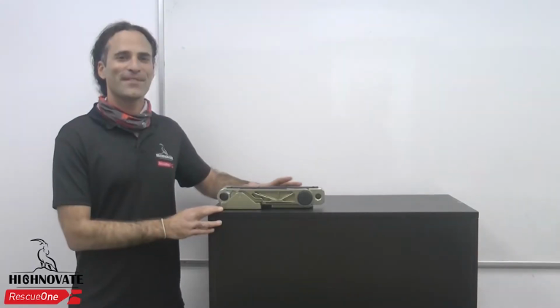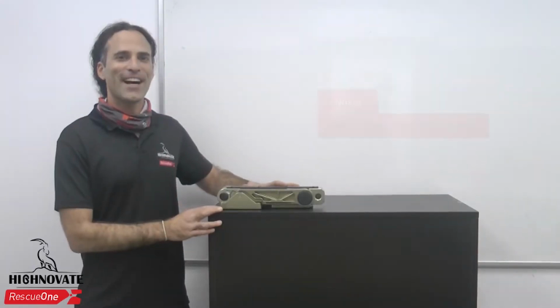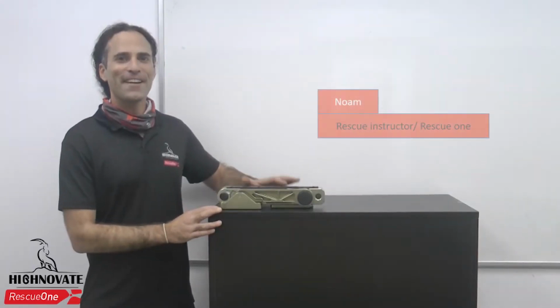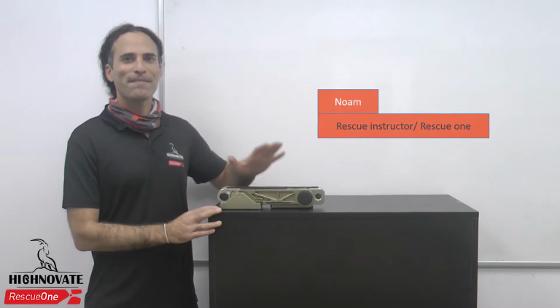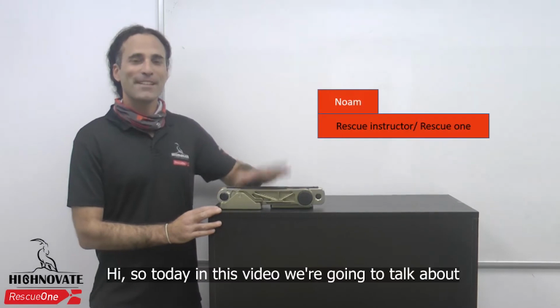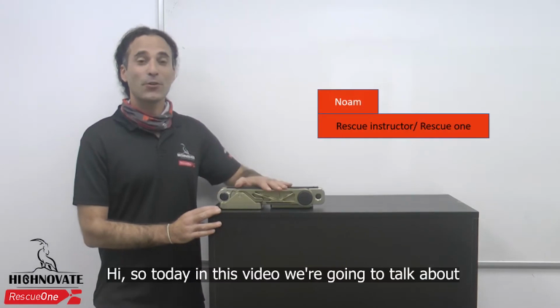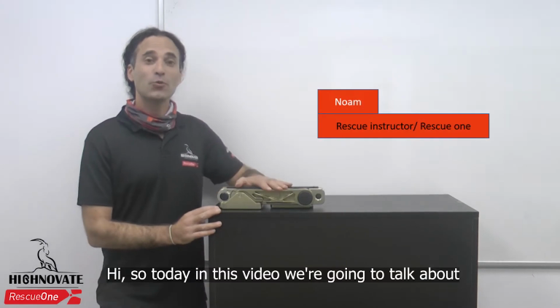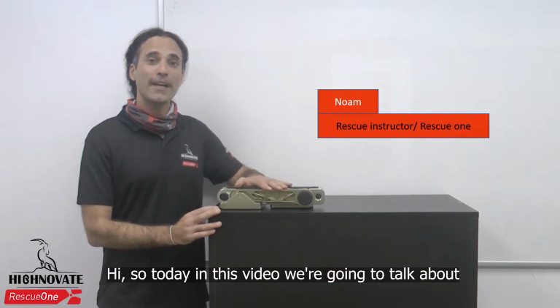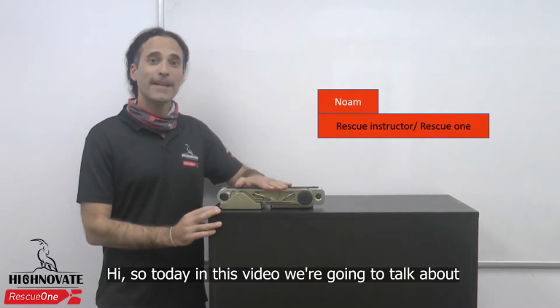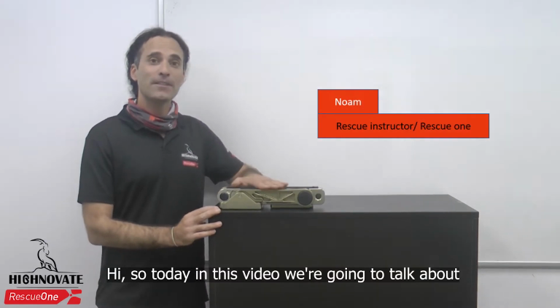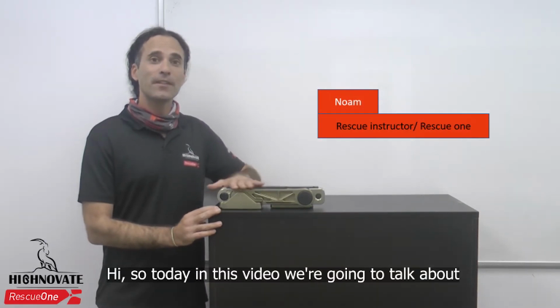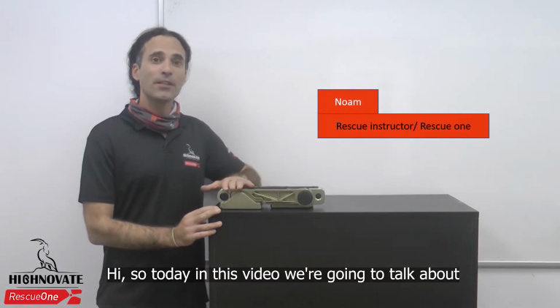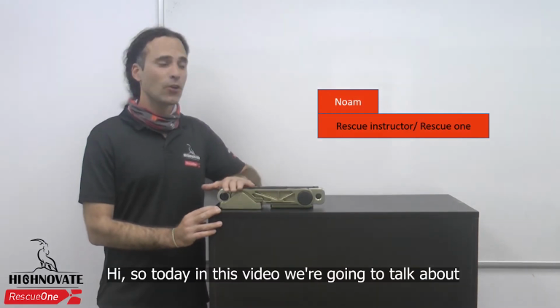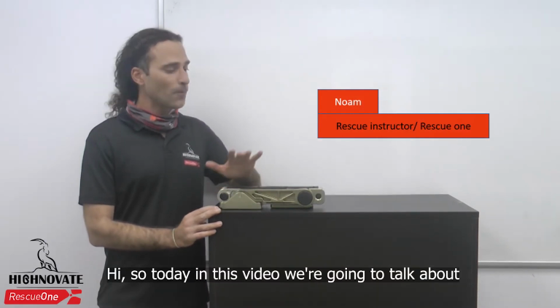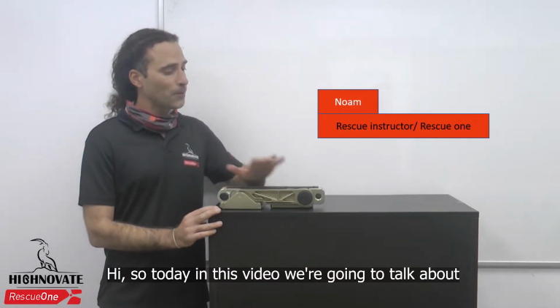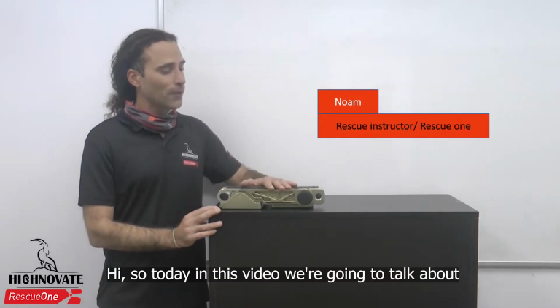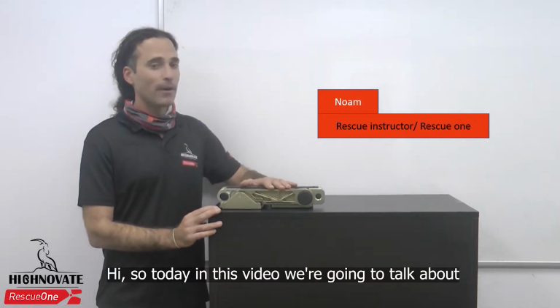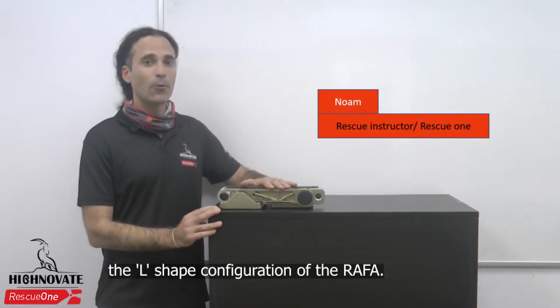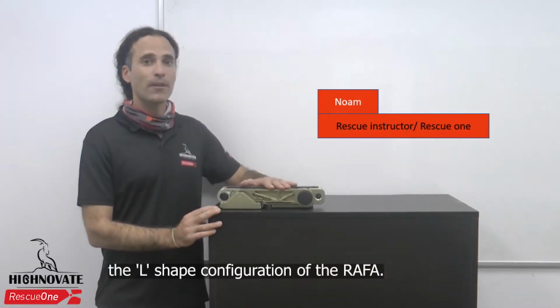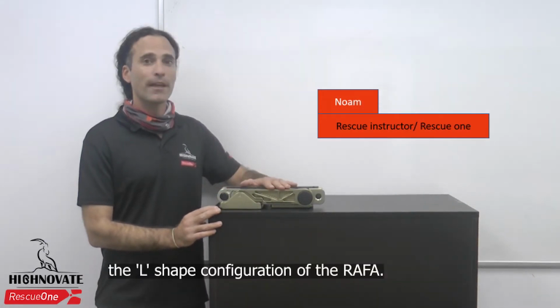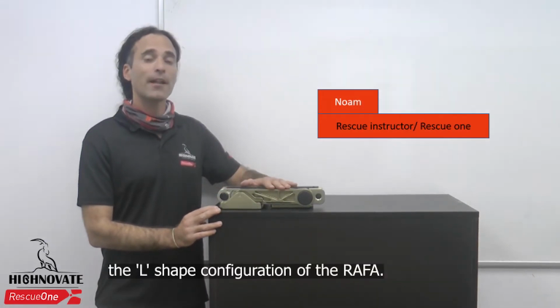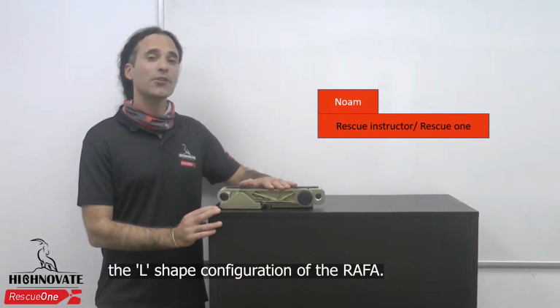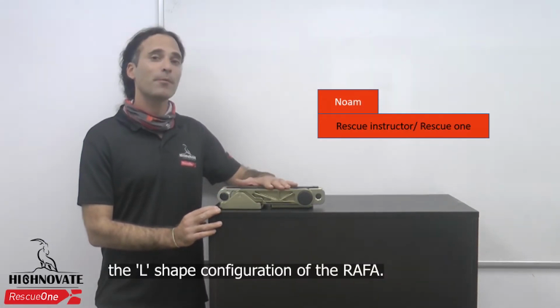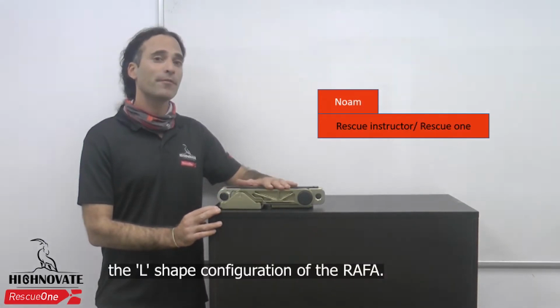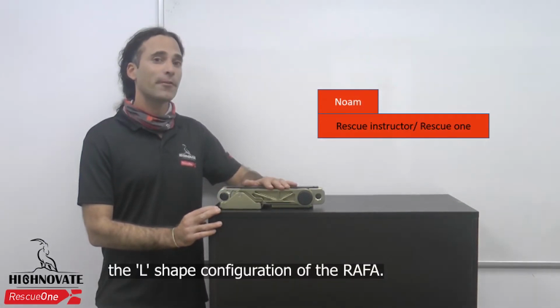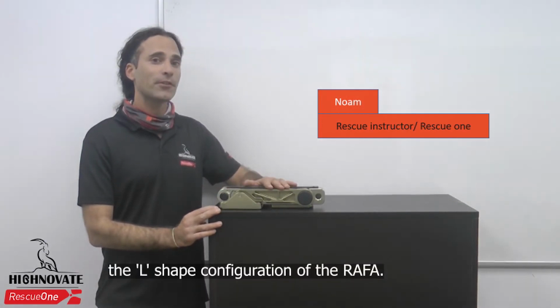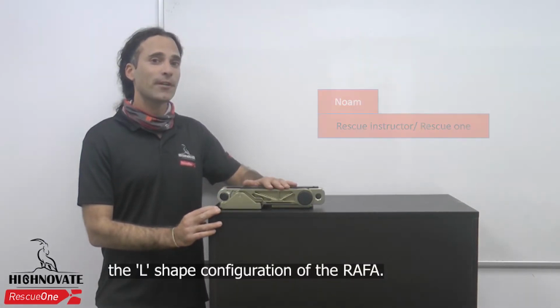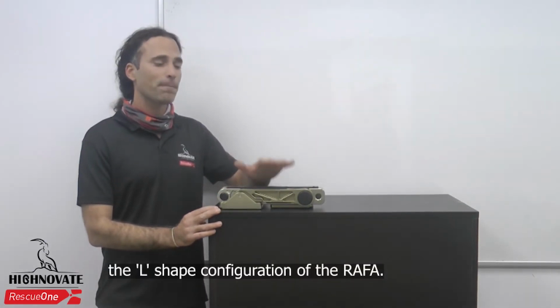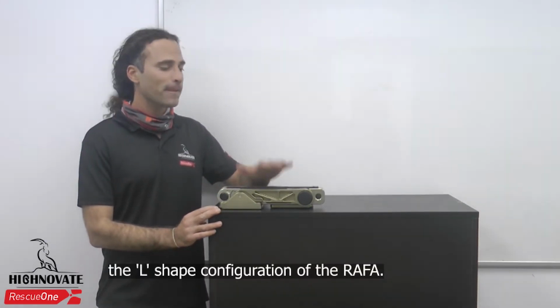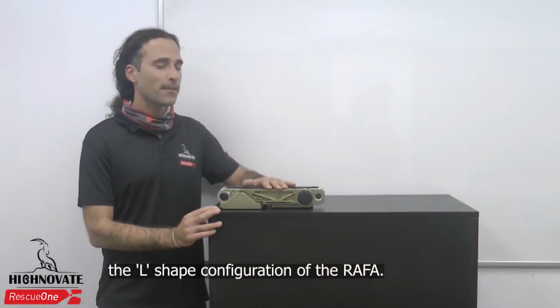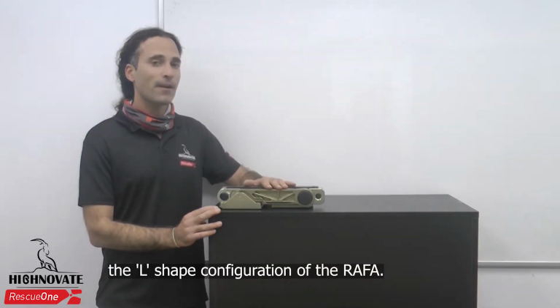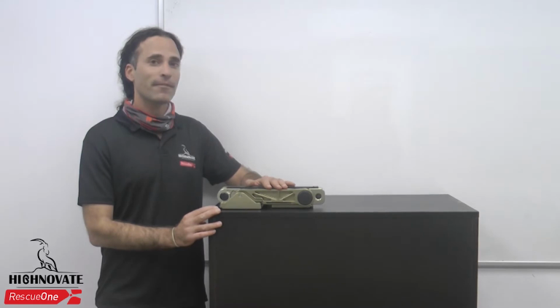Hi, so today in this video we're going to talk about the L-shape configuration in the Rafa.